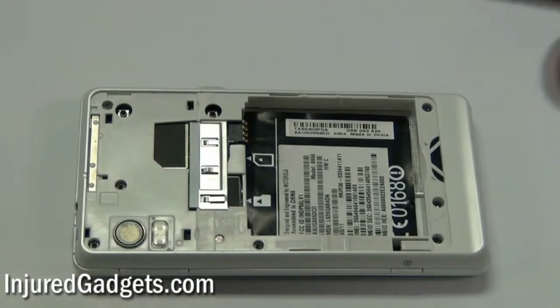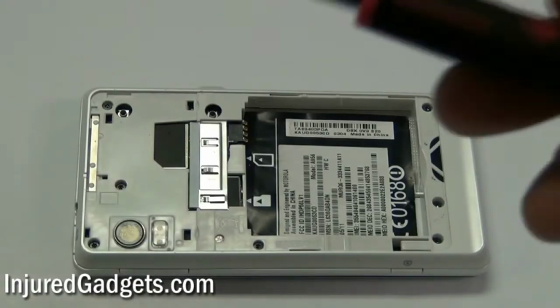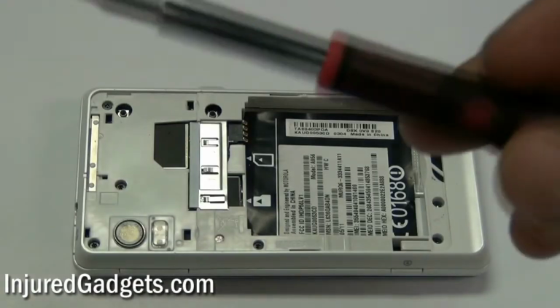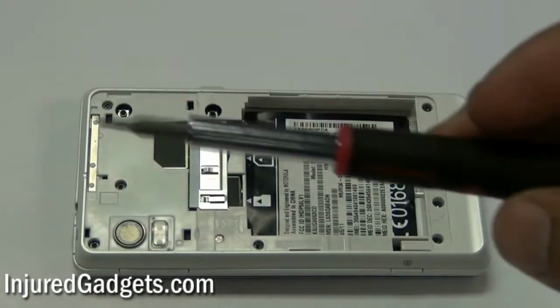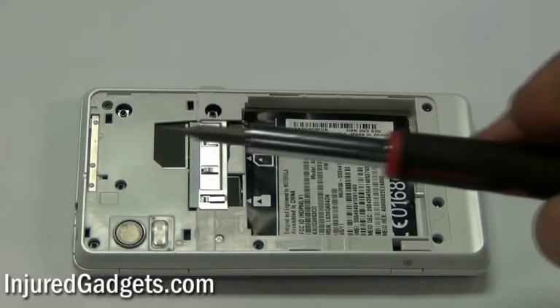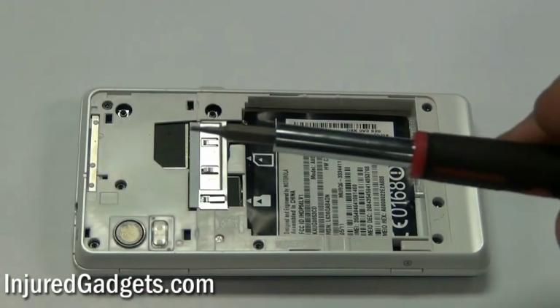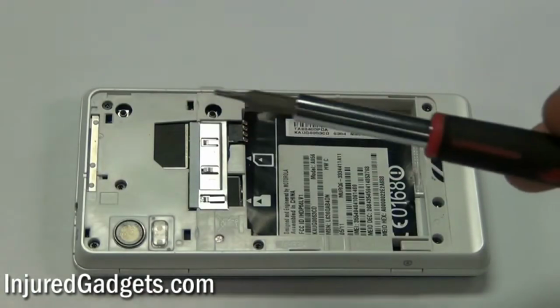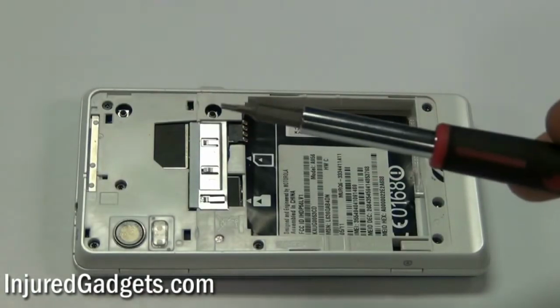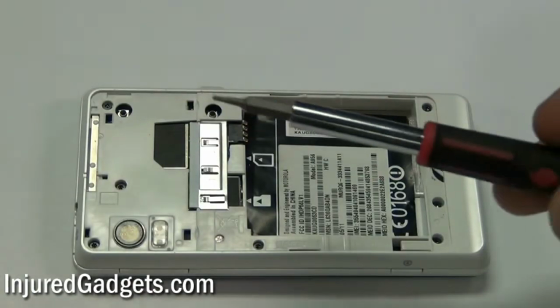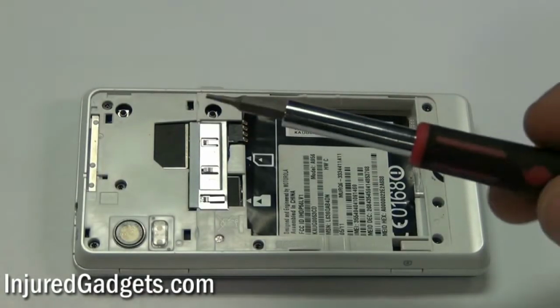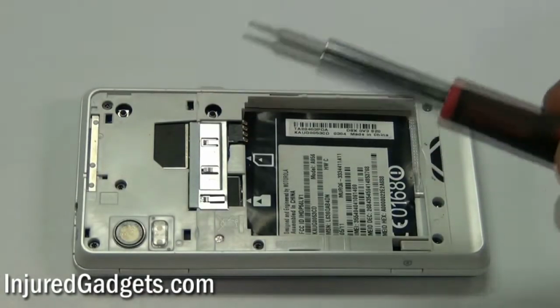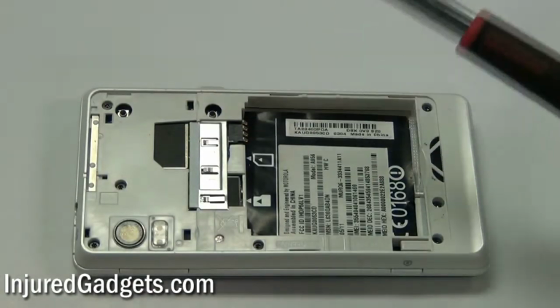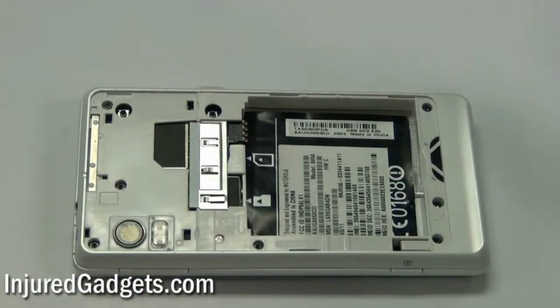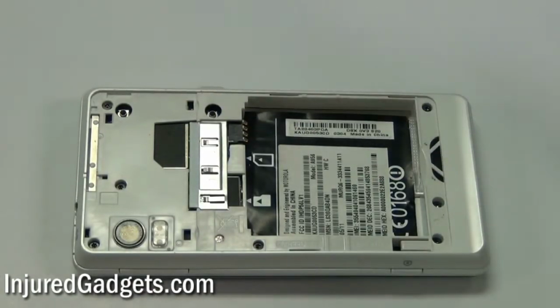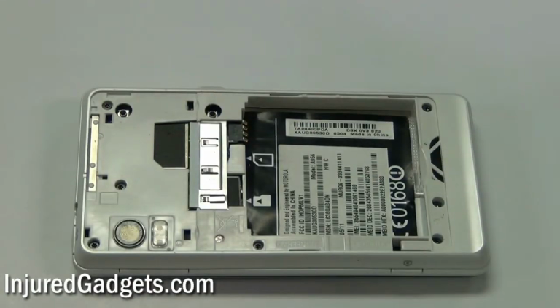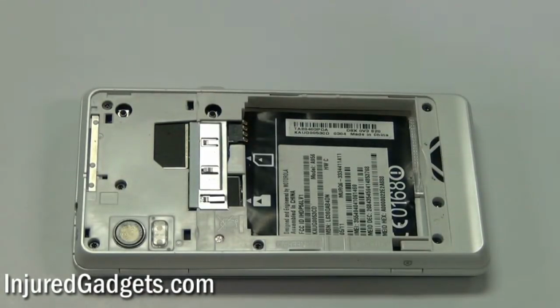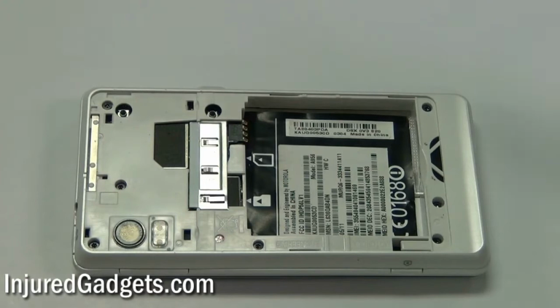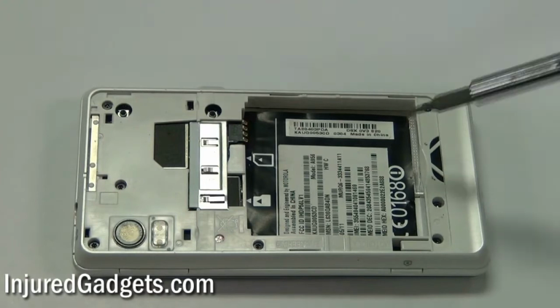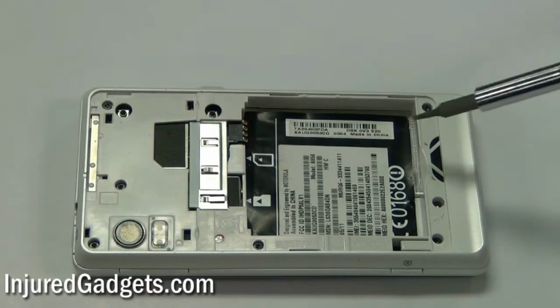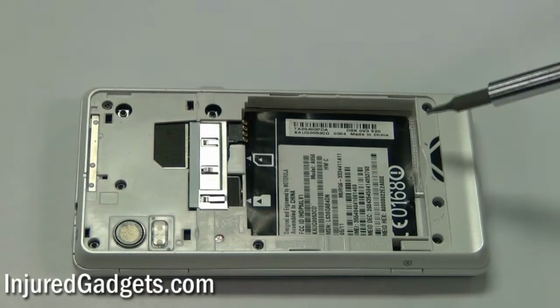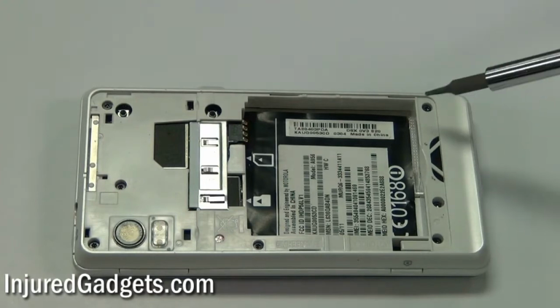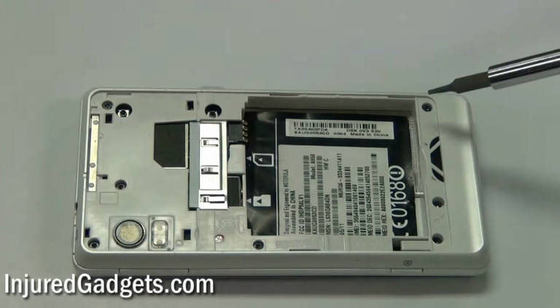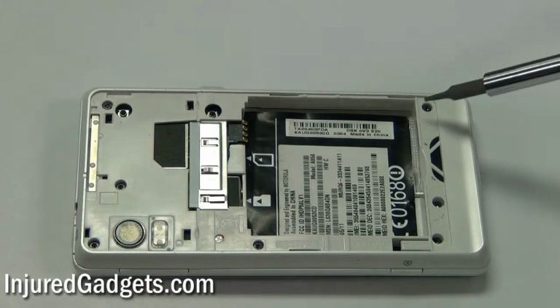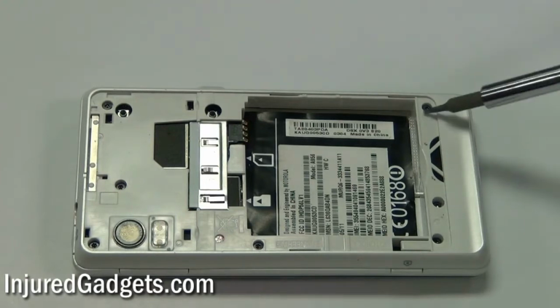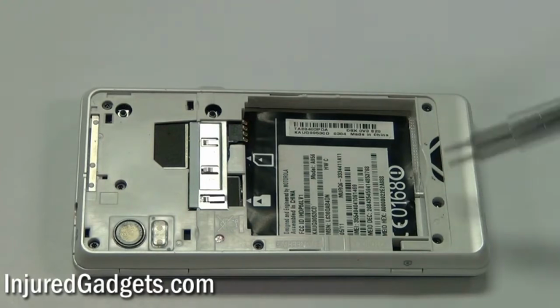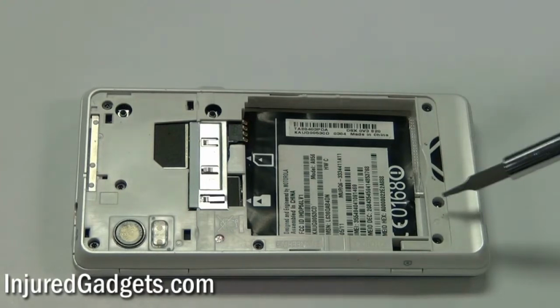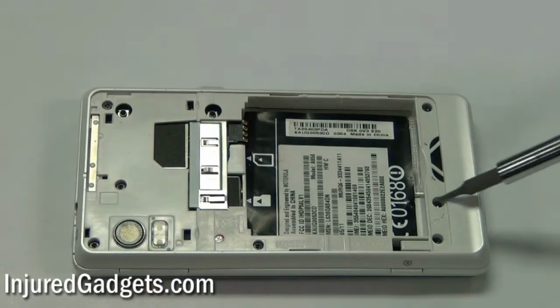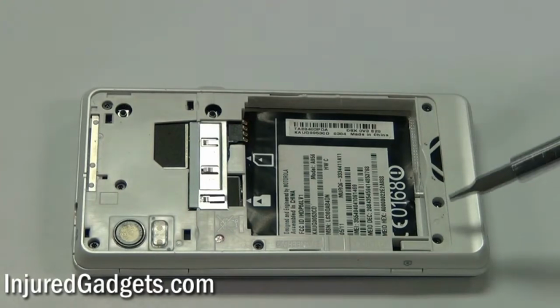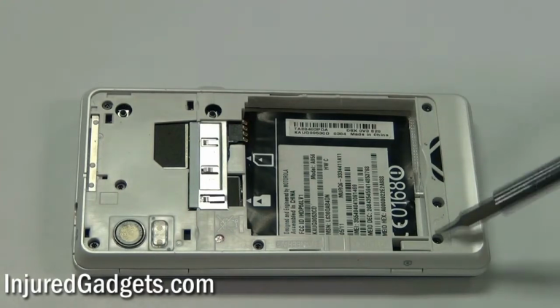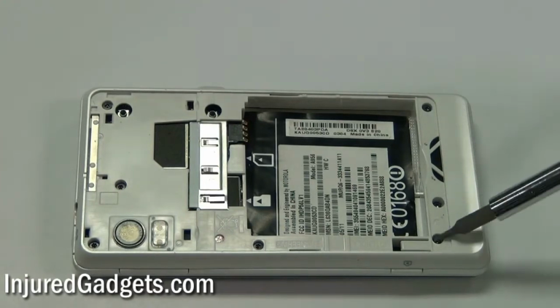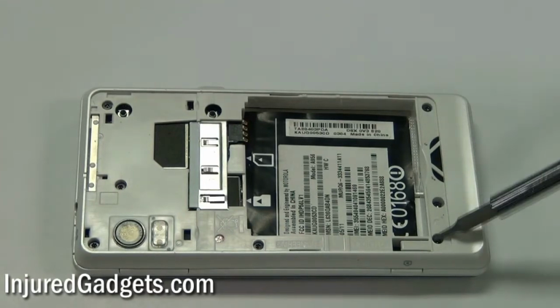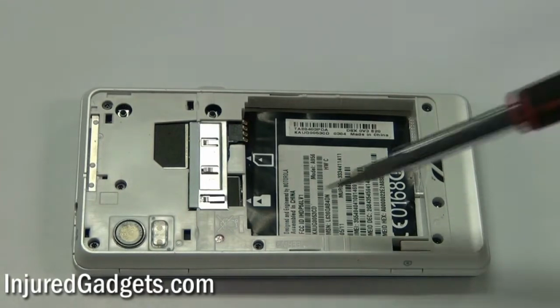Next, using a Torx 5 screwdriver, you will need to remove the following 6 screws as shown here.